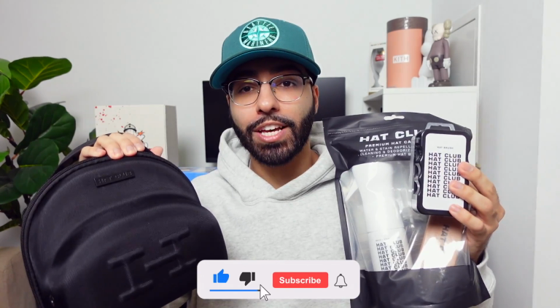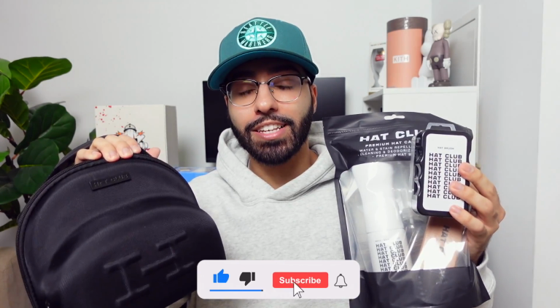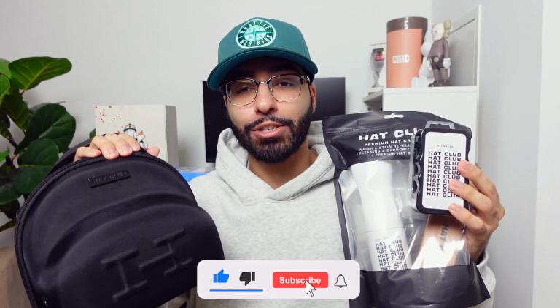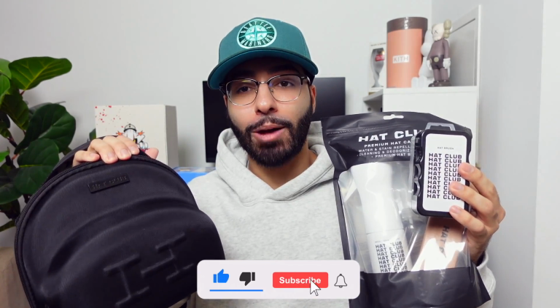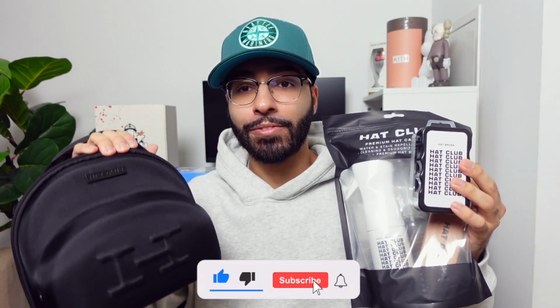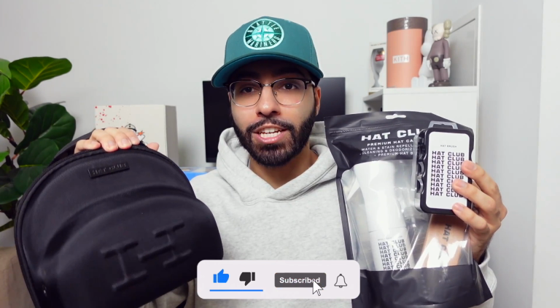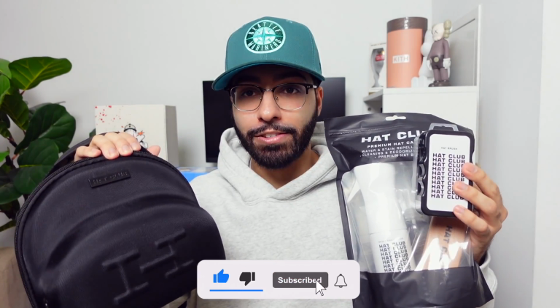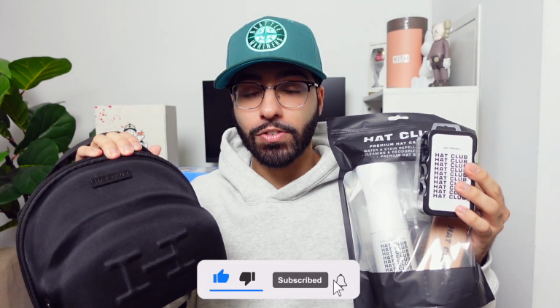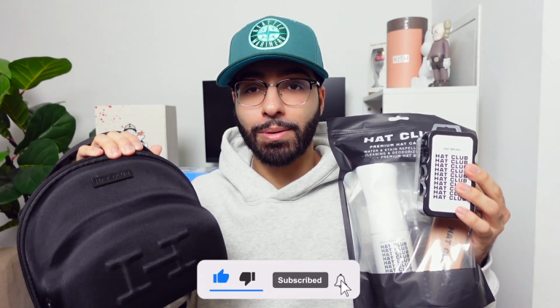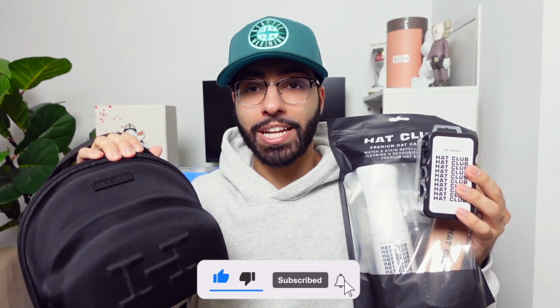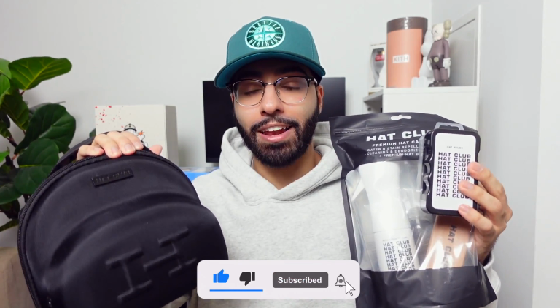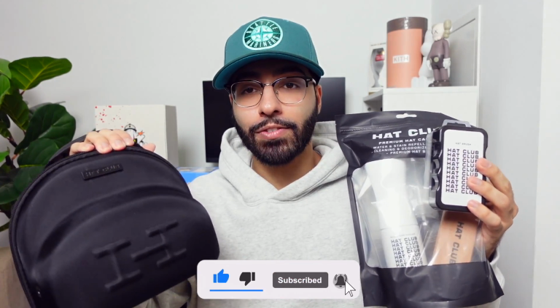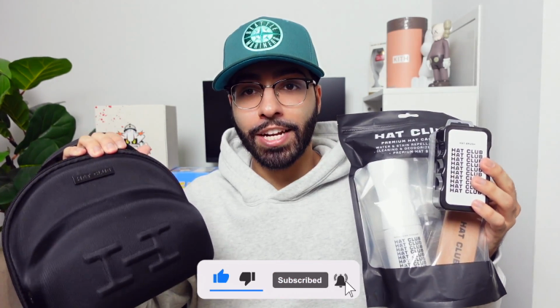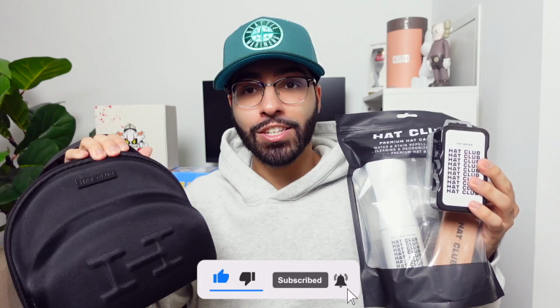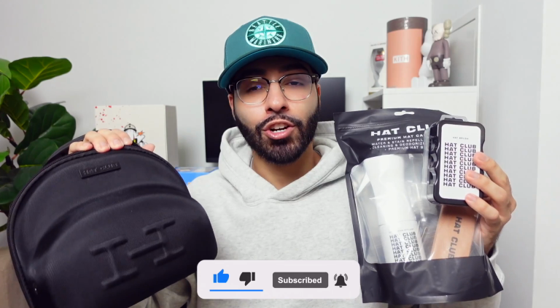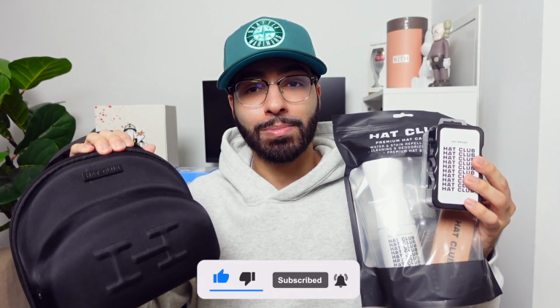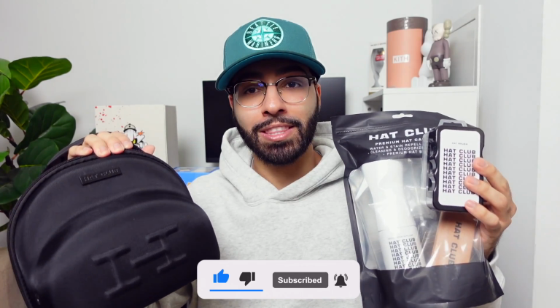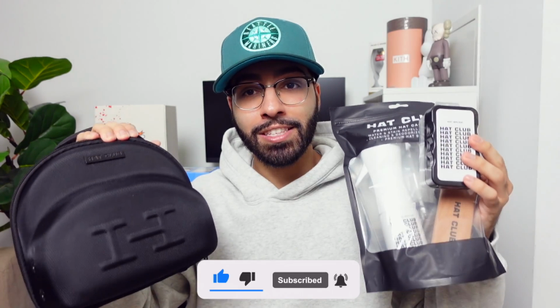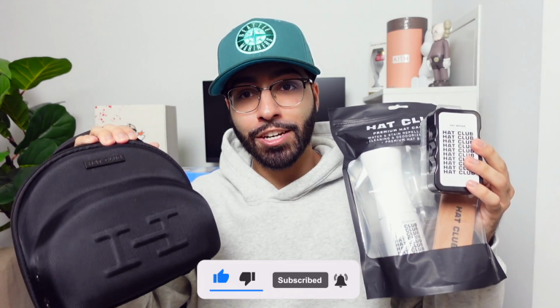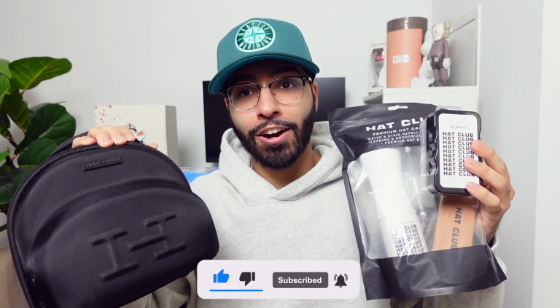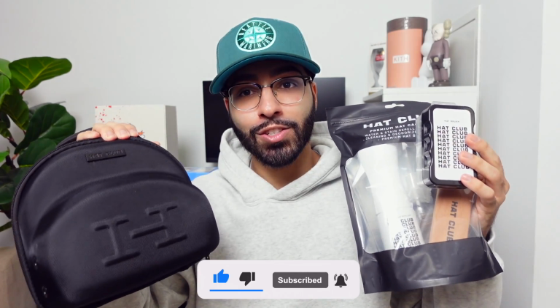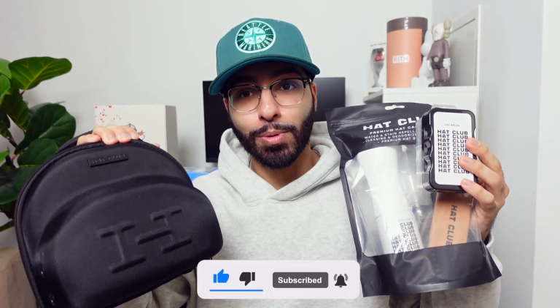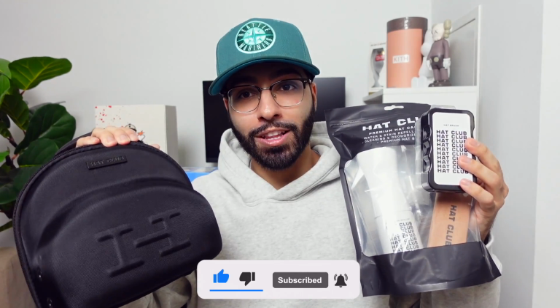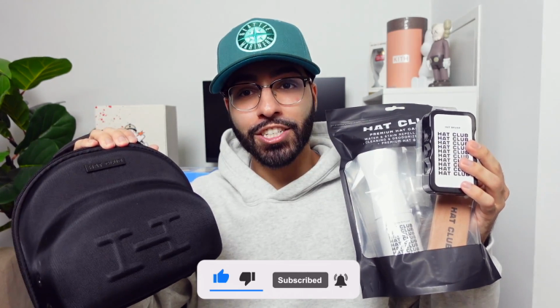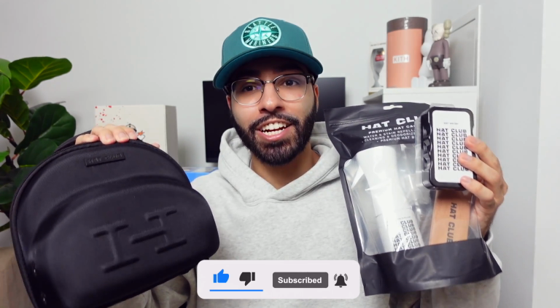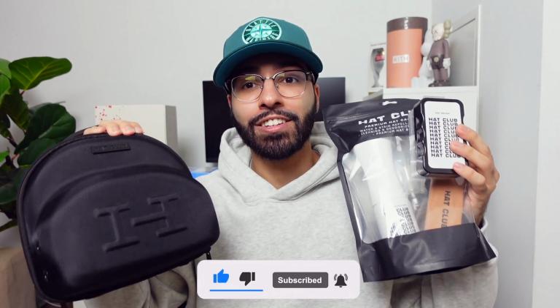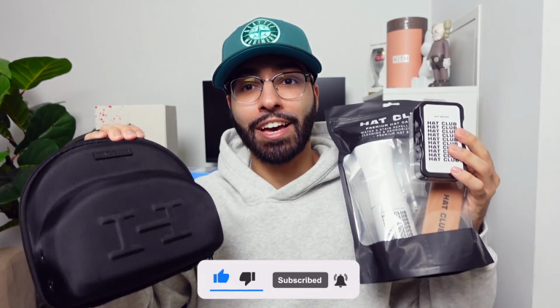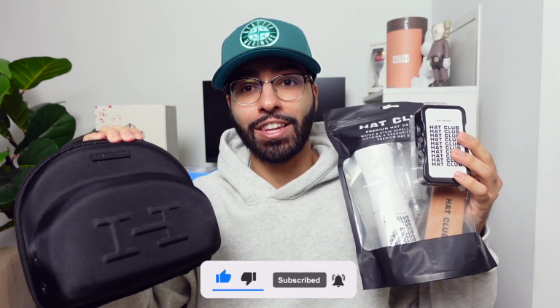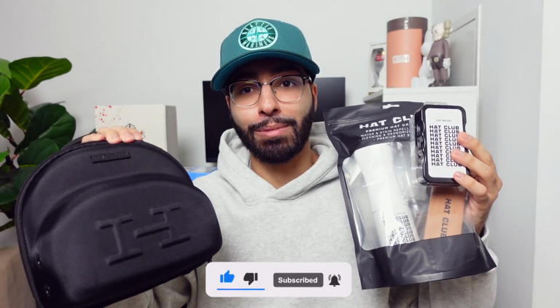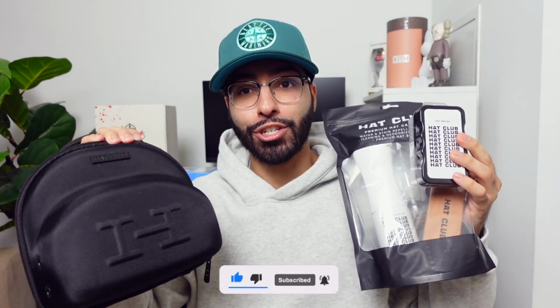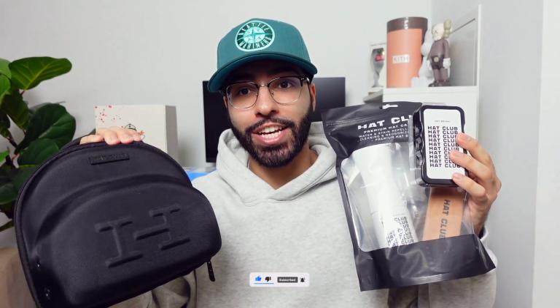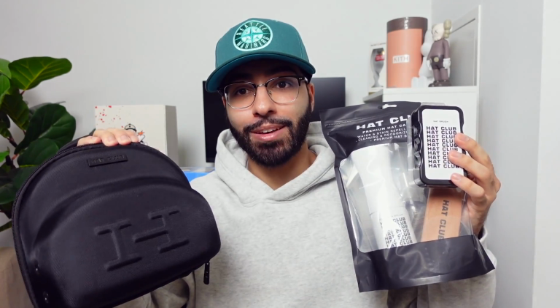If you guys are ever shopping for gifts for somebody that loves fitteds, these here are super clutch and they'll definitely appreciate them.